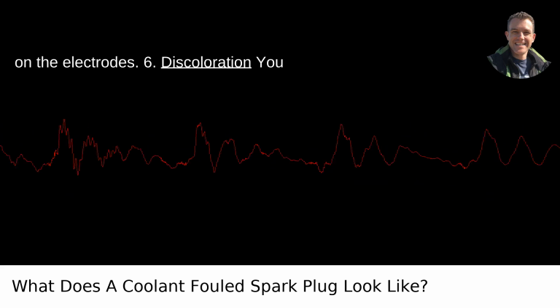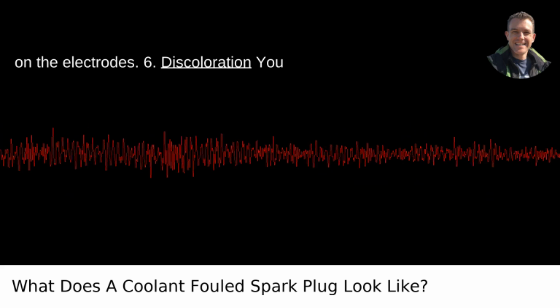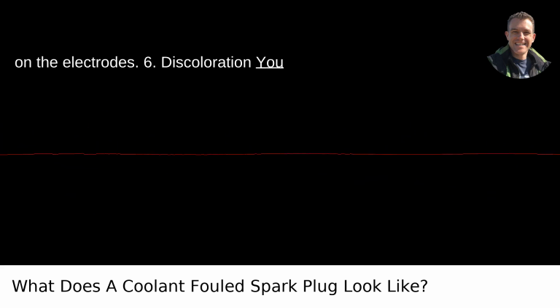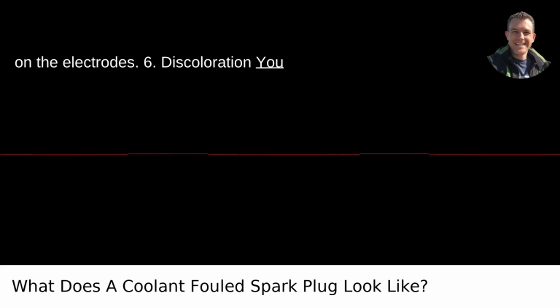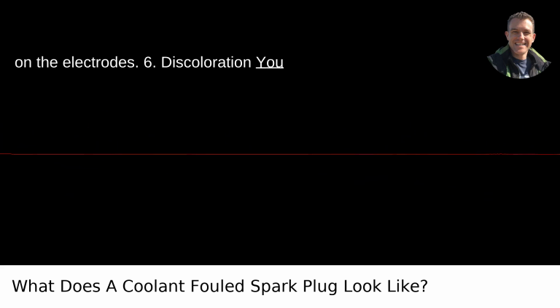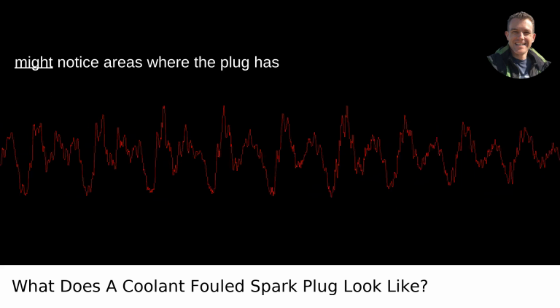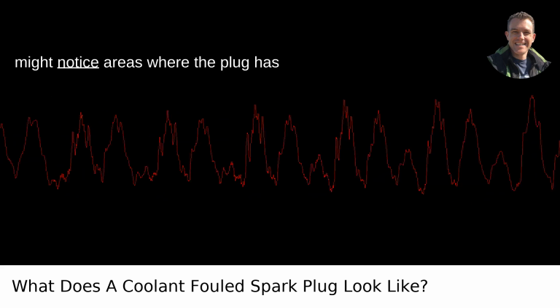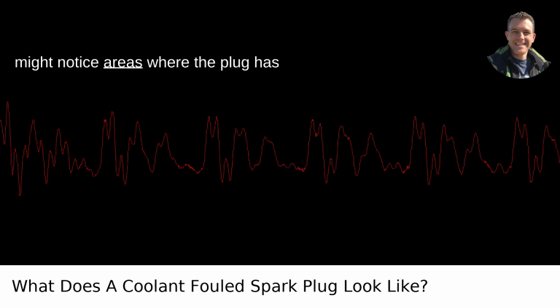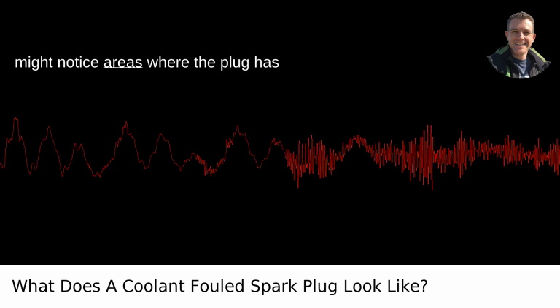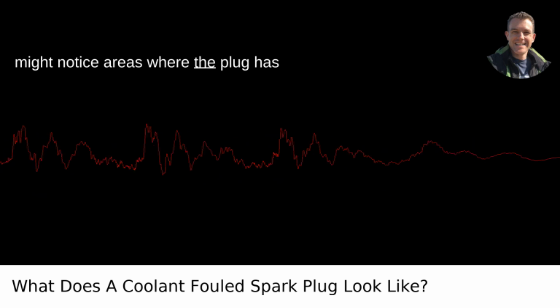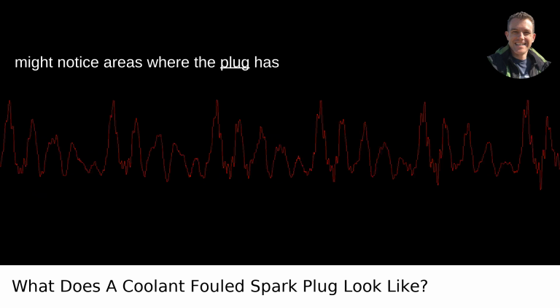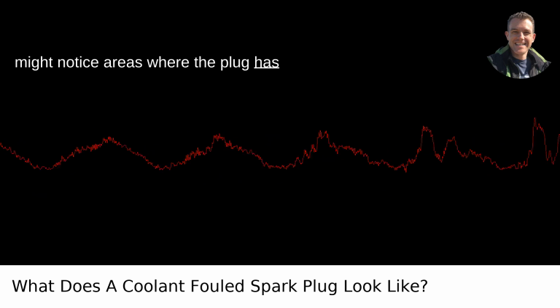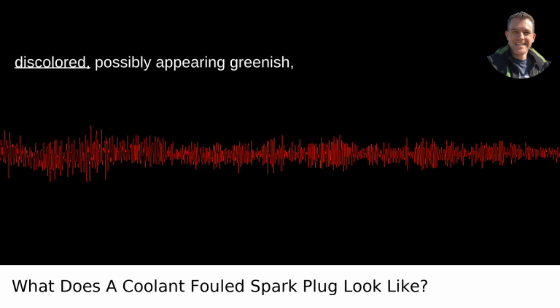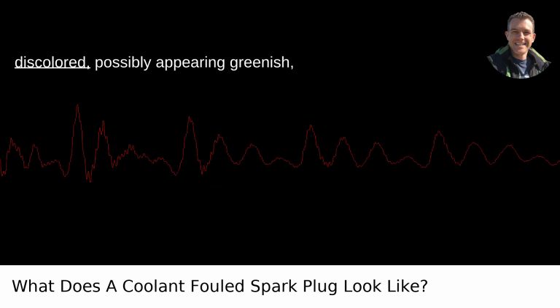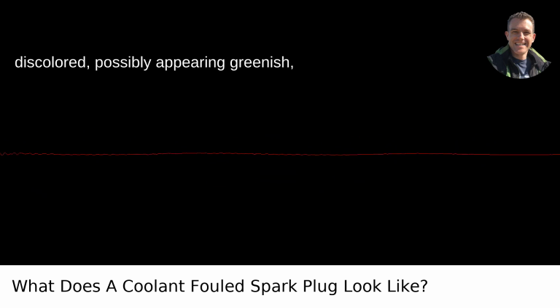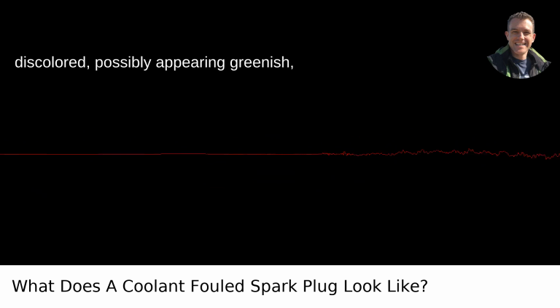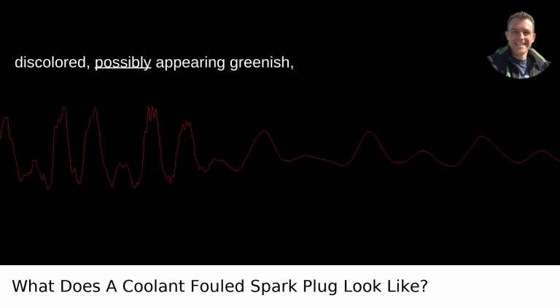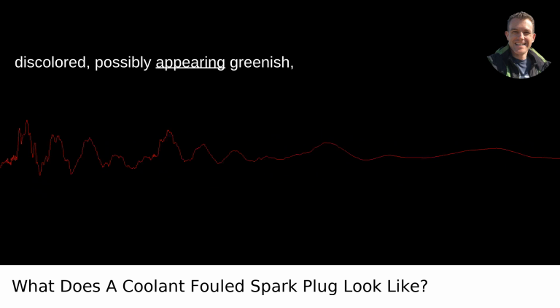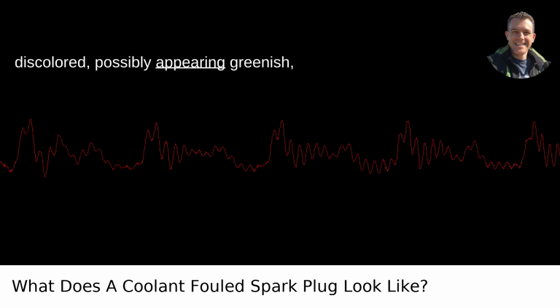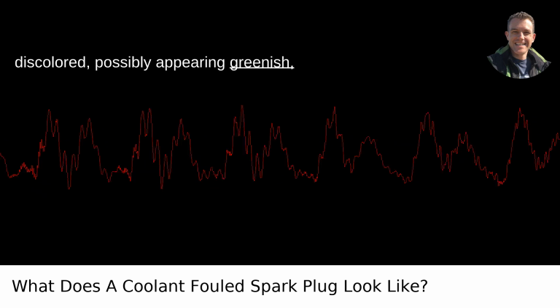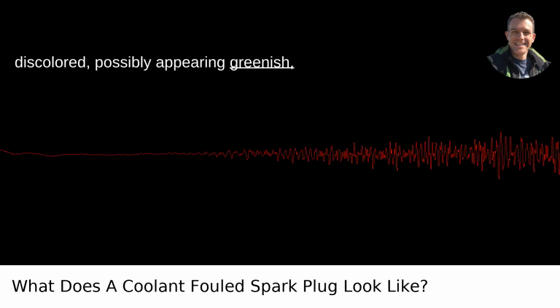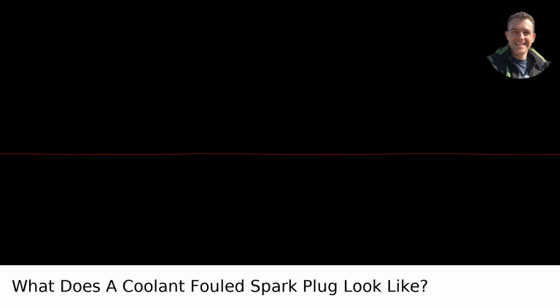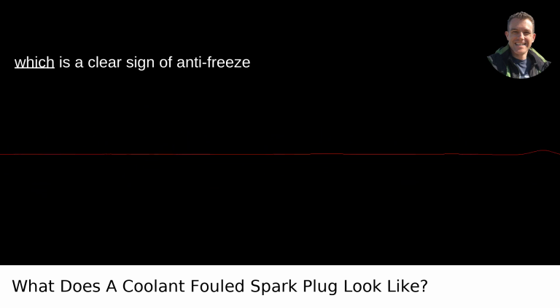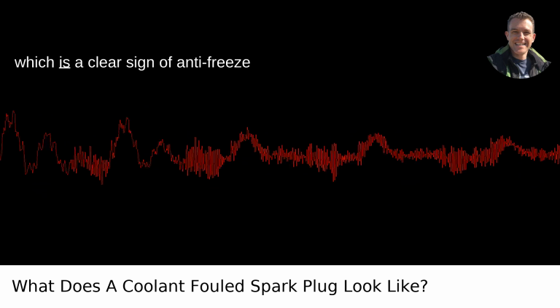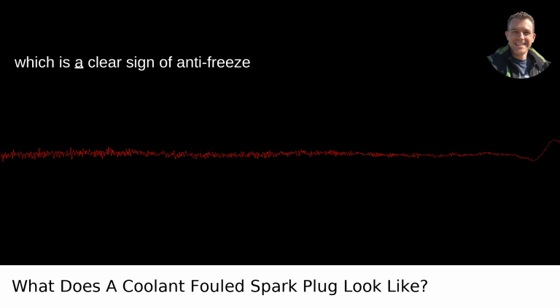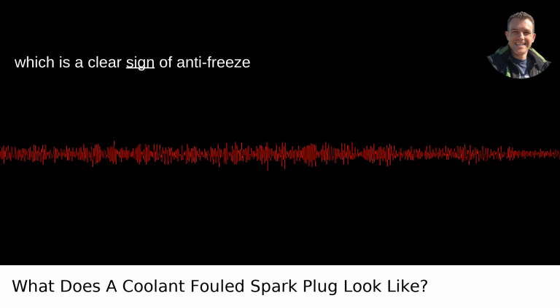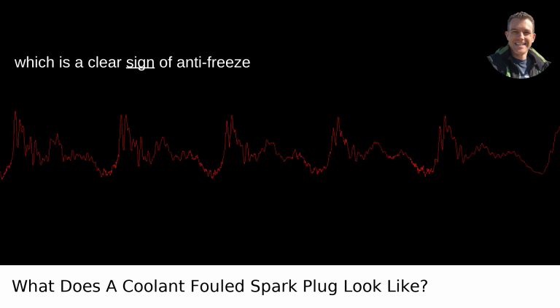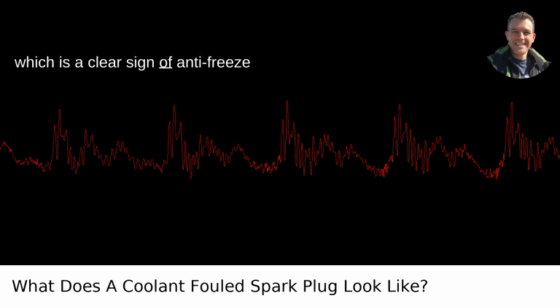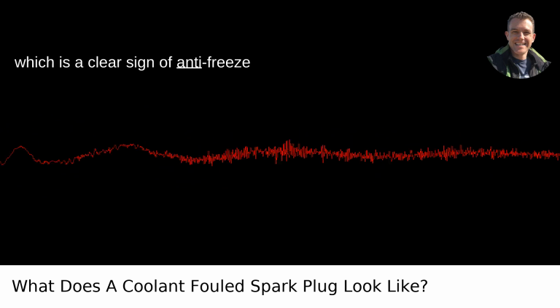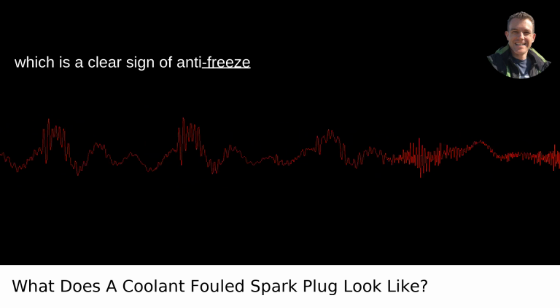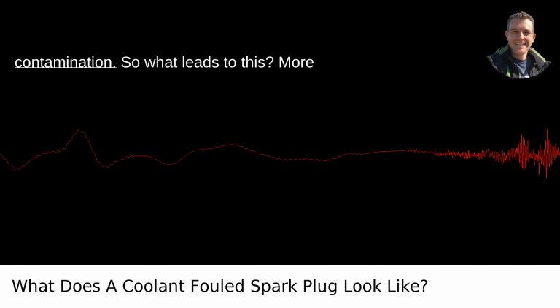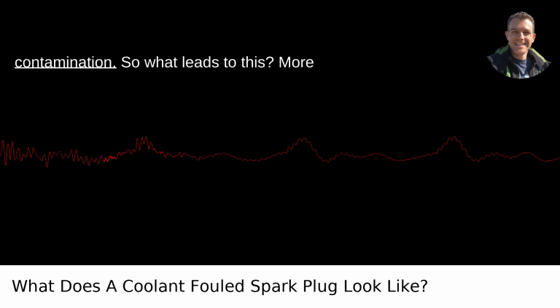Discoloration: You might notice areas where the plug has discolored, possibly appearing greenish, which is a clear sign of anti-freeze contamination.